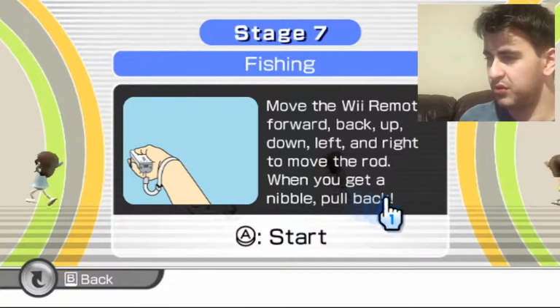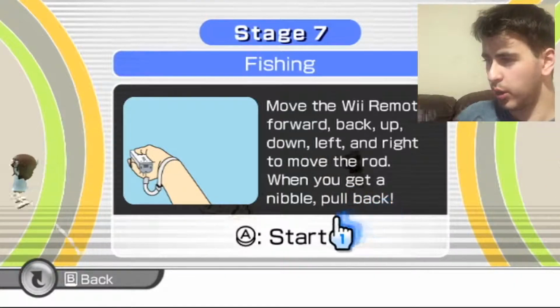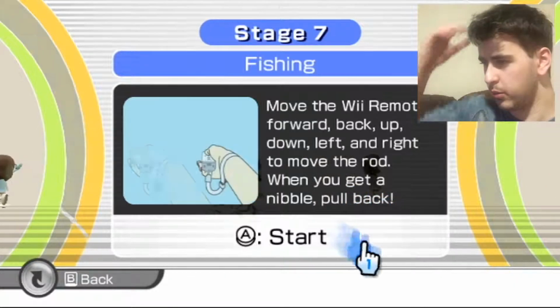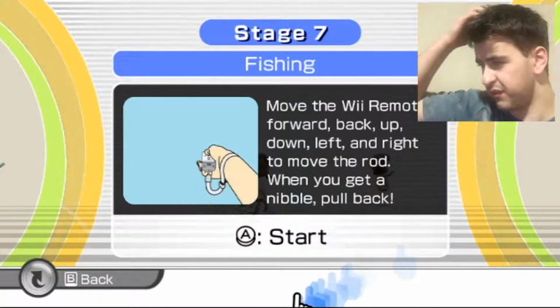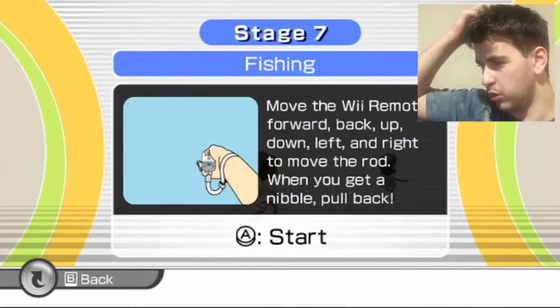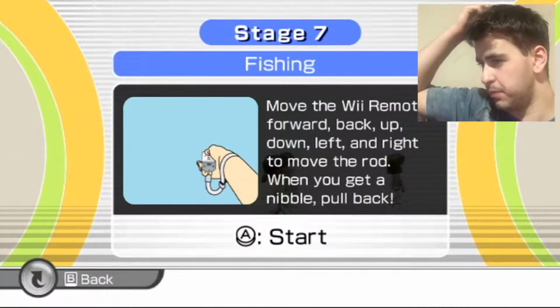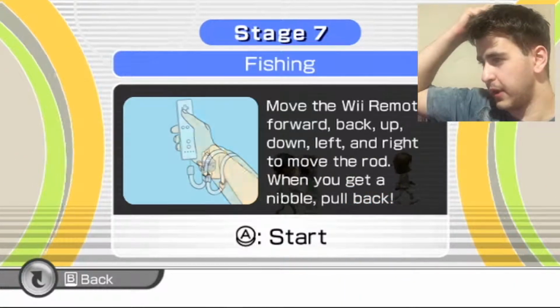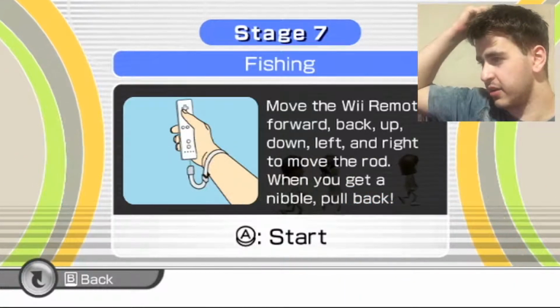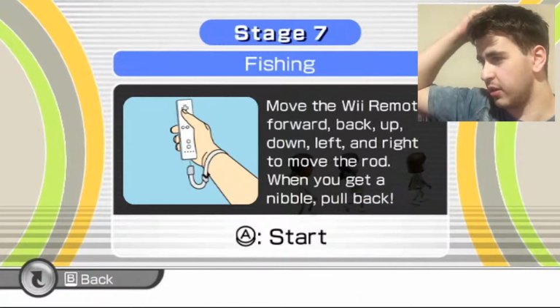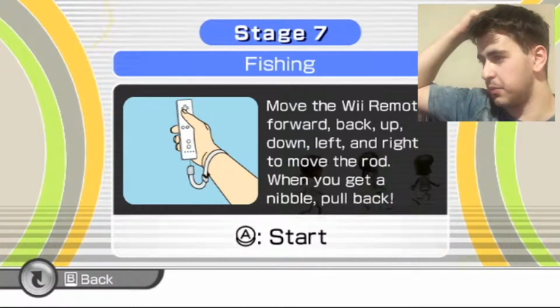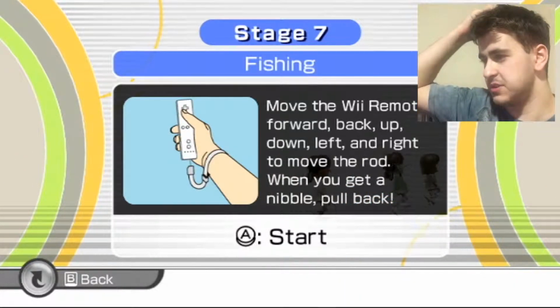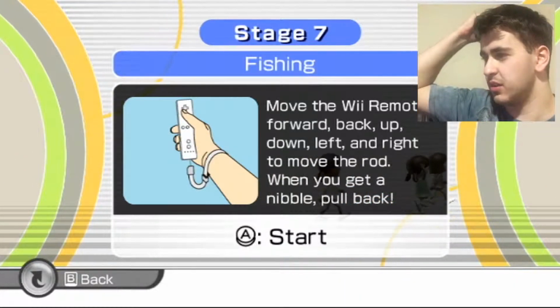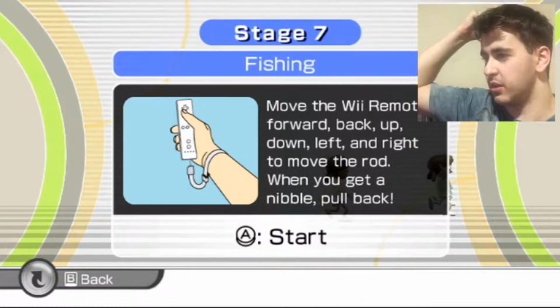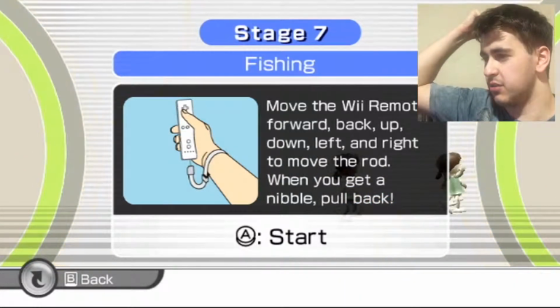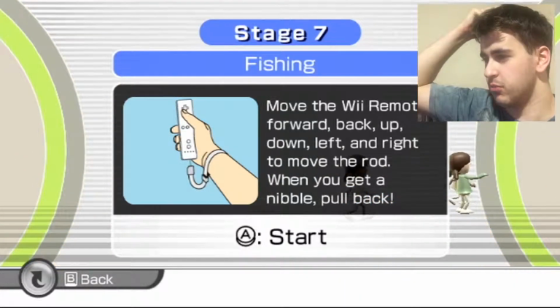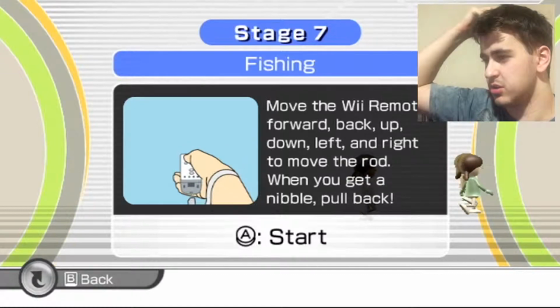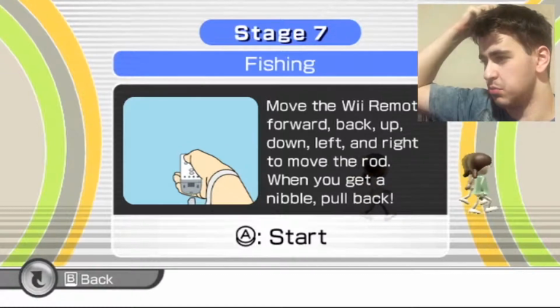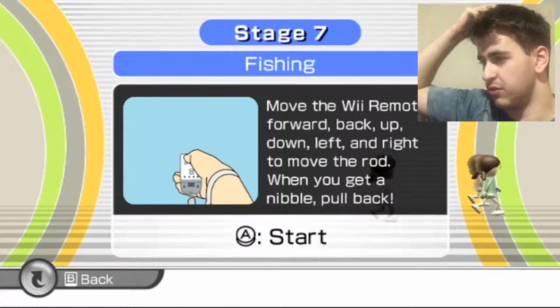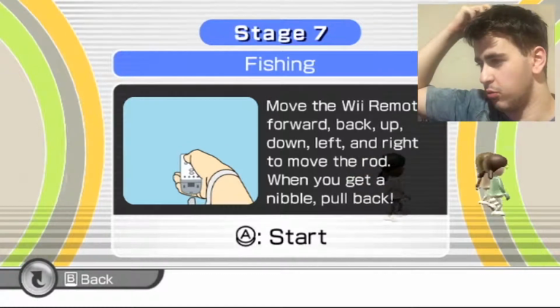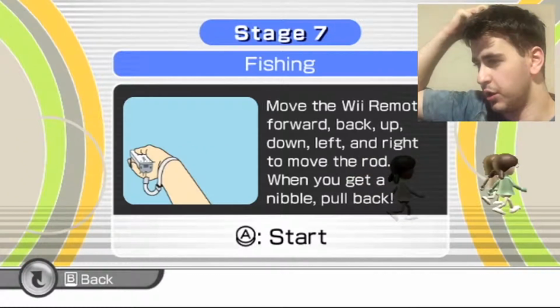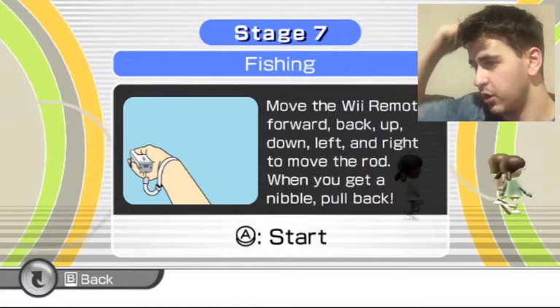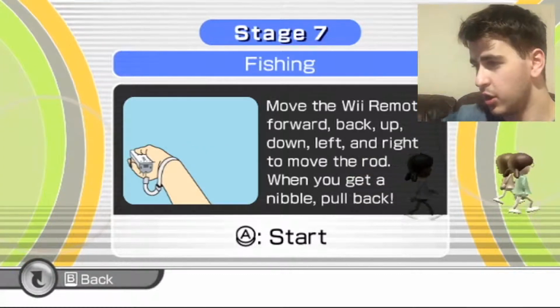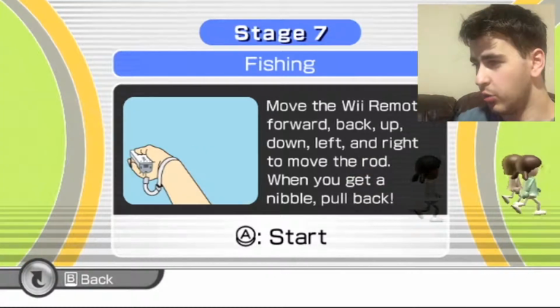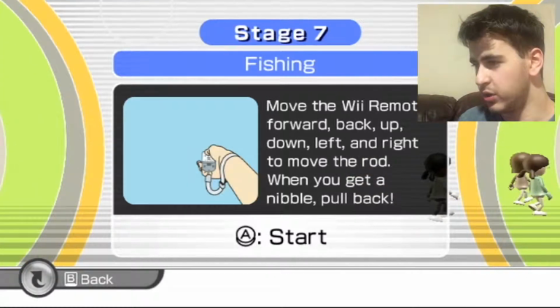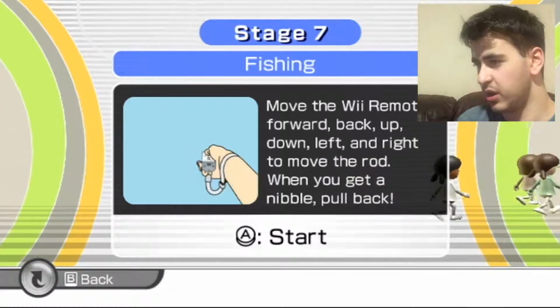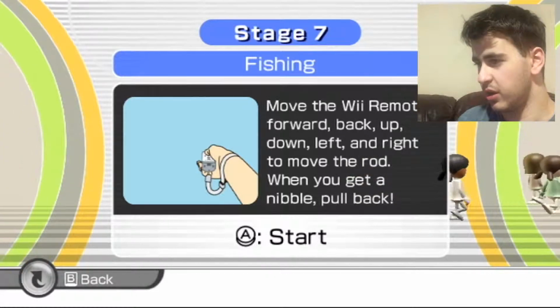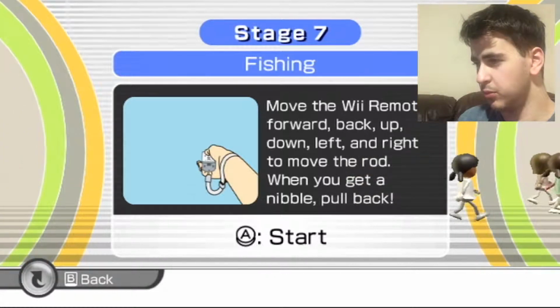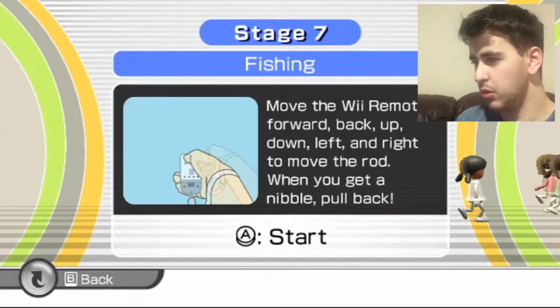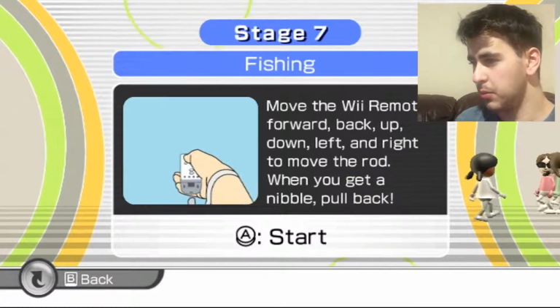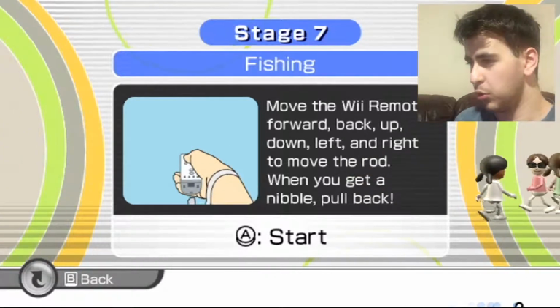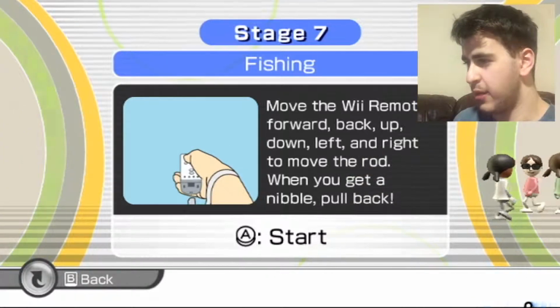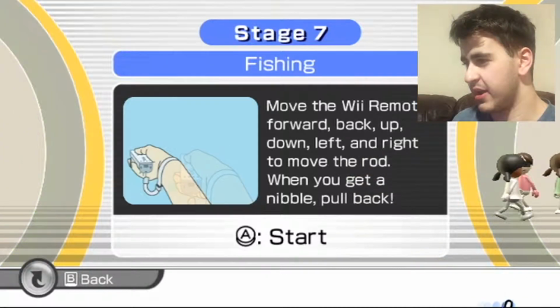Move the Wii Remote forward, back, up, down, left and right to move the rod. When you get a nibble, pull back.